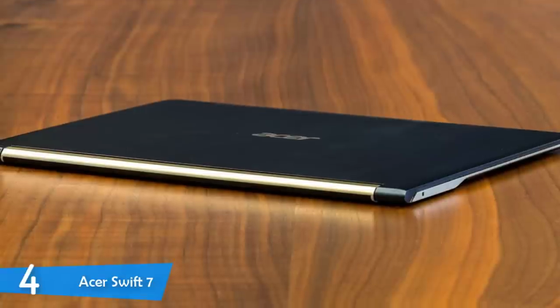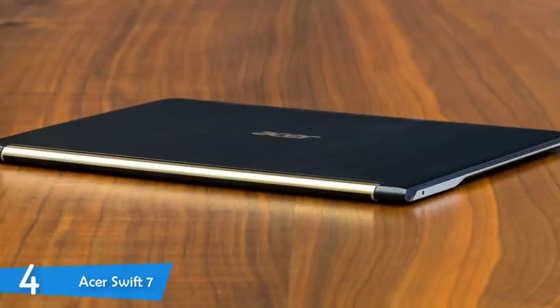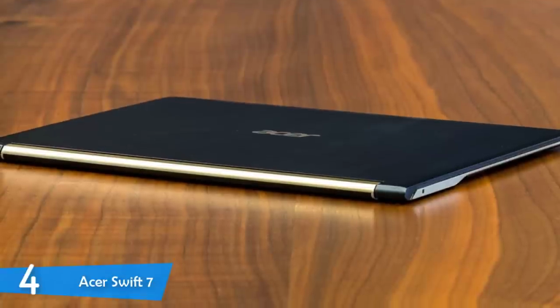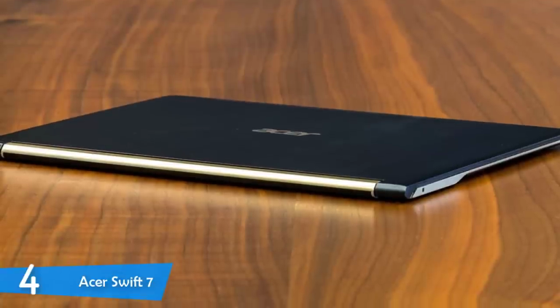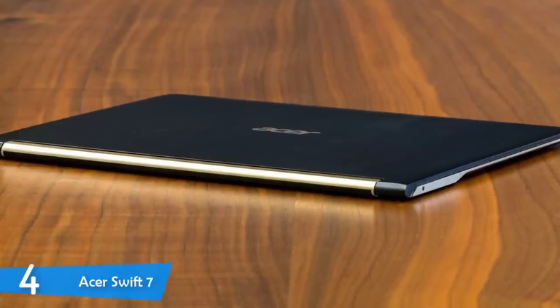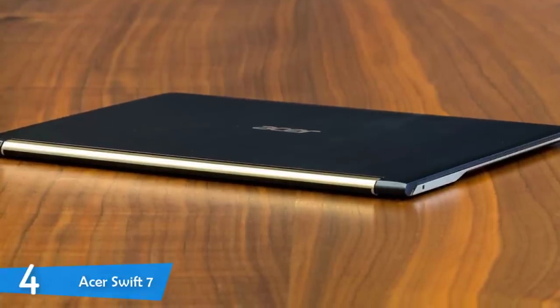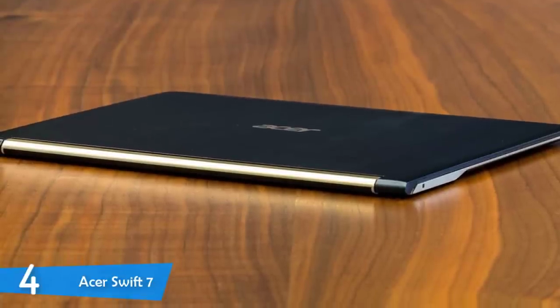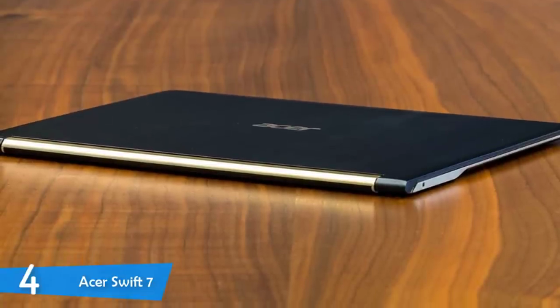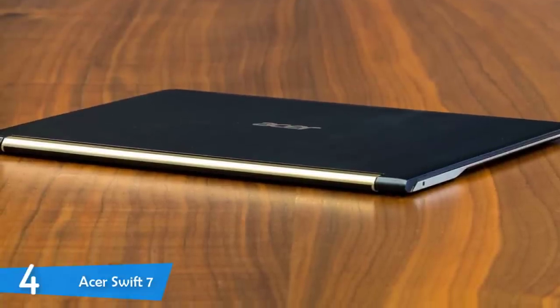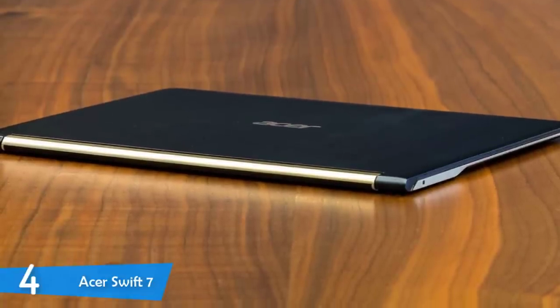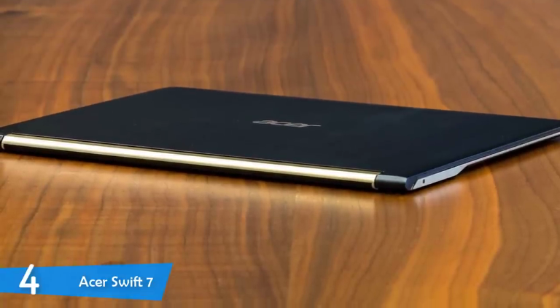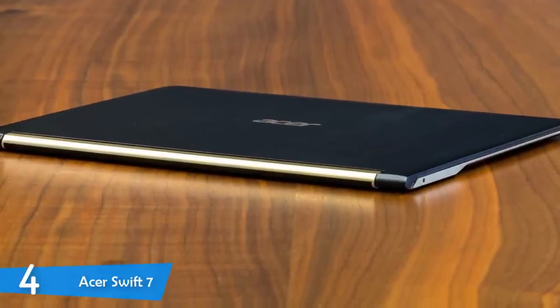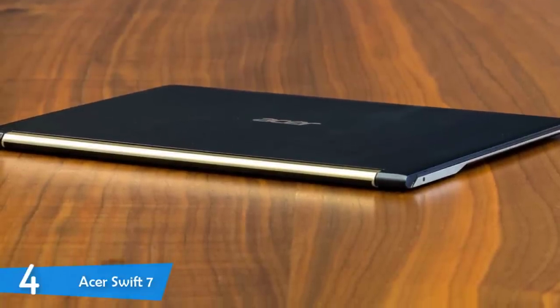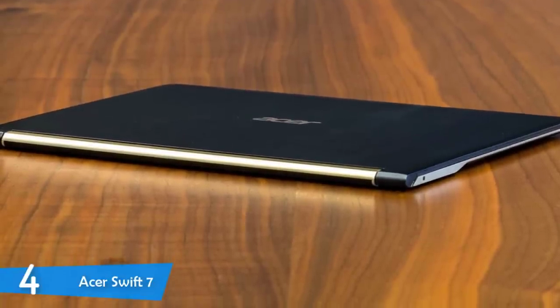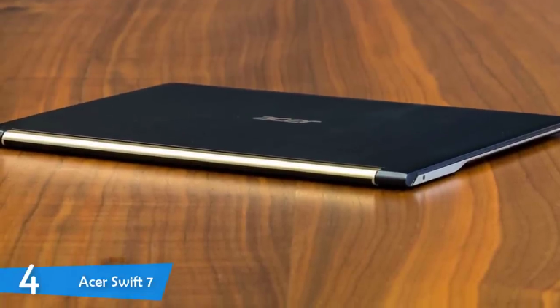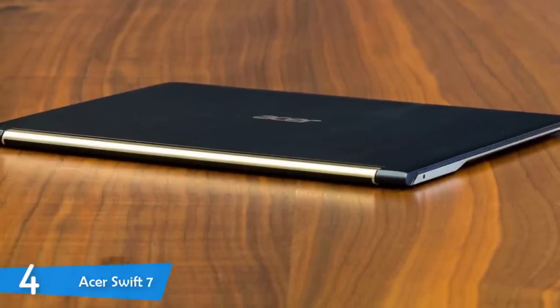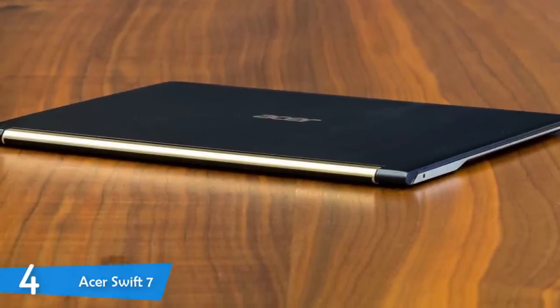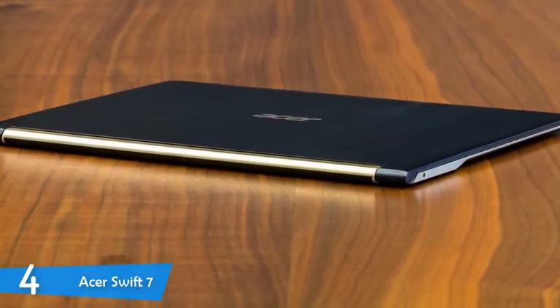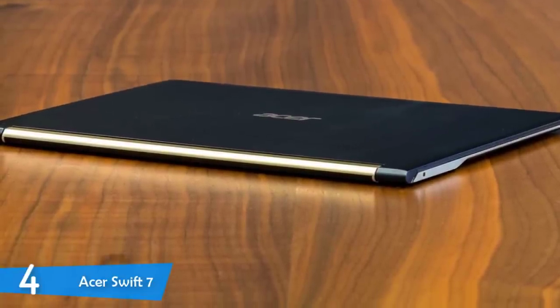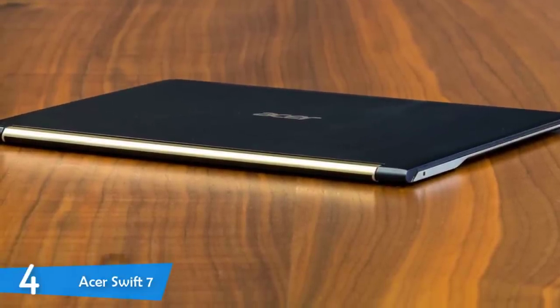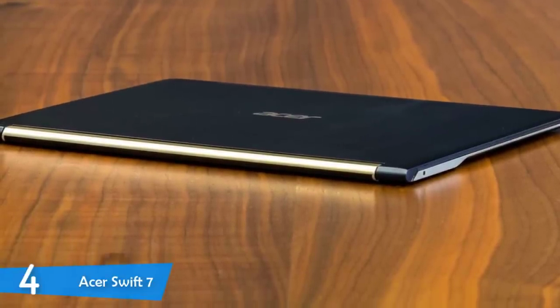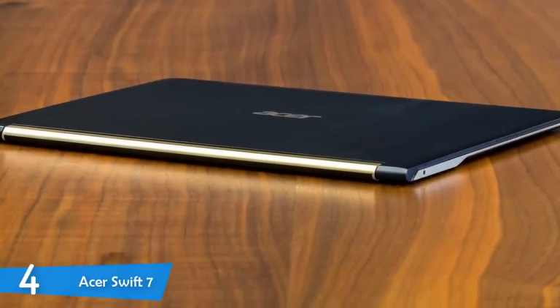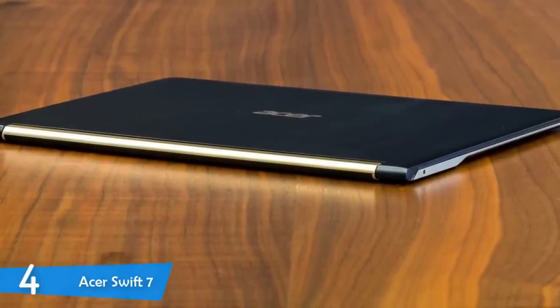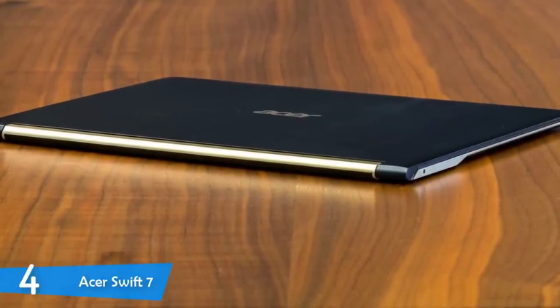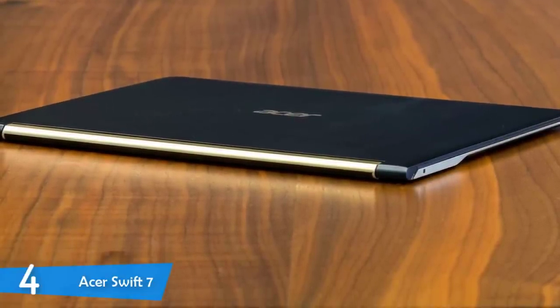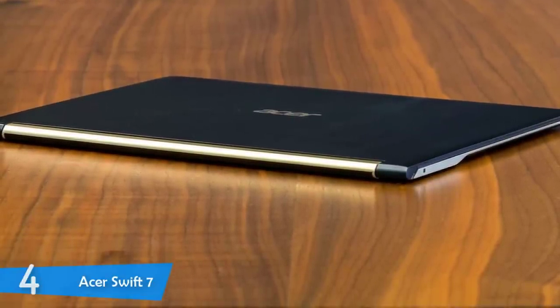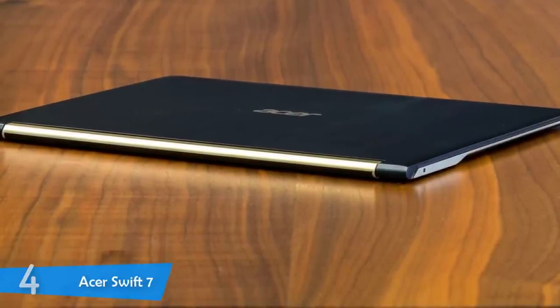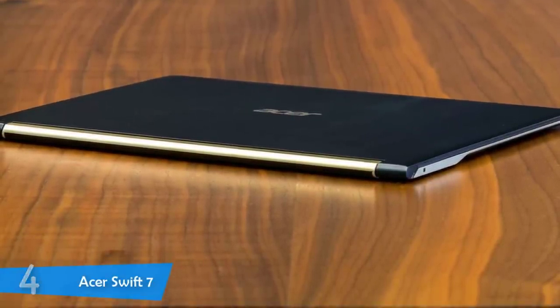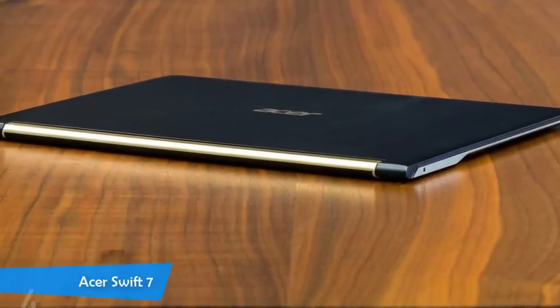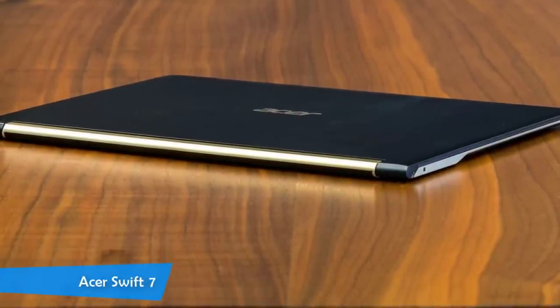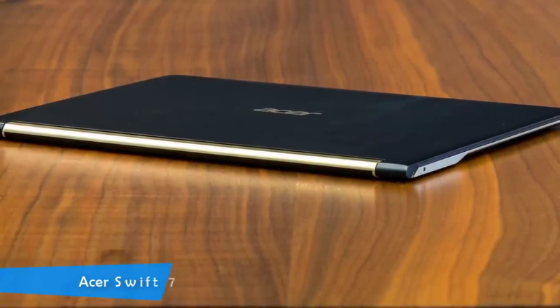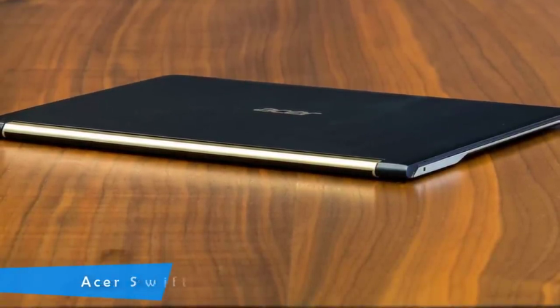Acer offers you the thinnest laptop with good battery life and a wonderful touchscreen display with its beautiful design.